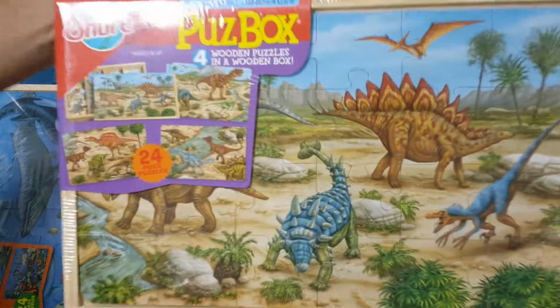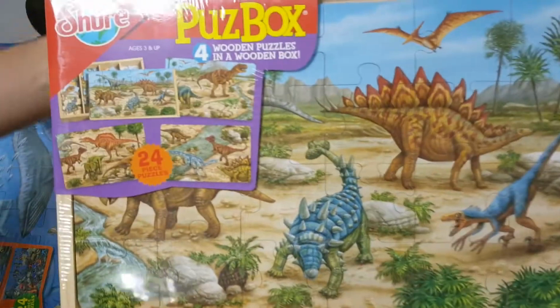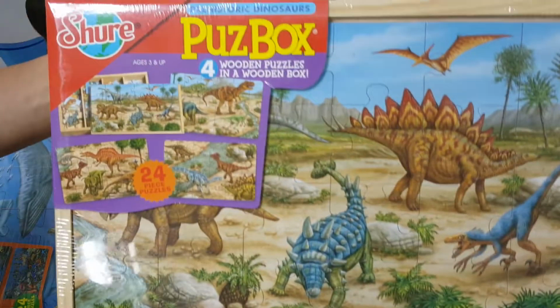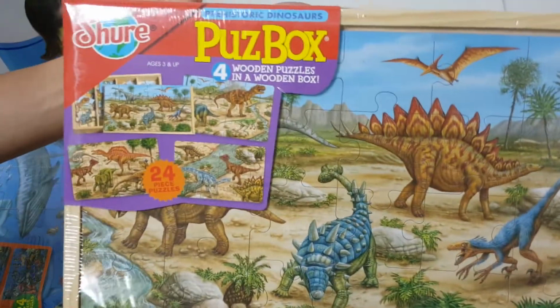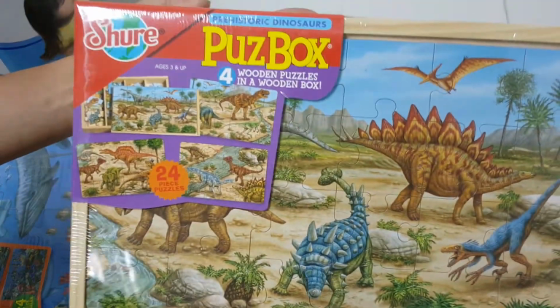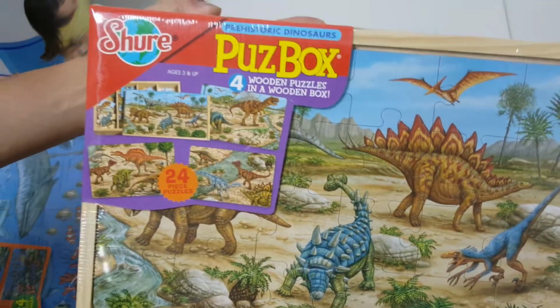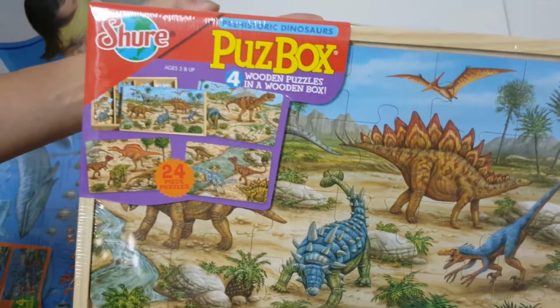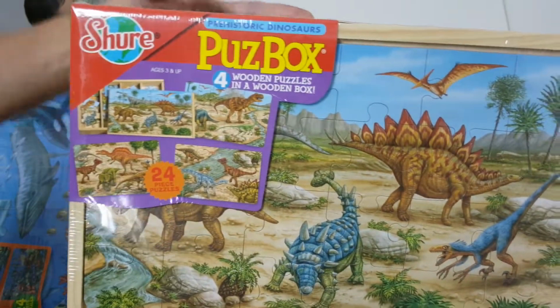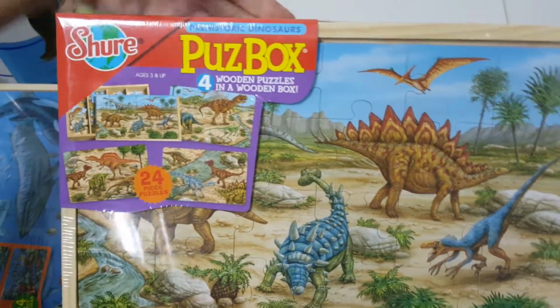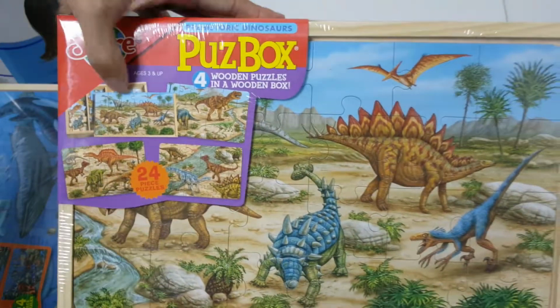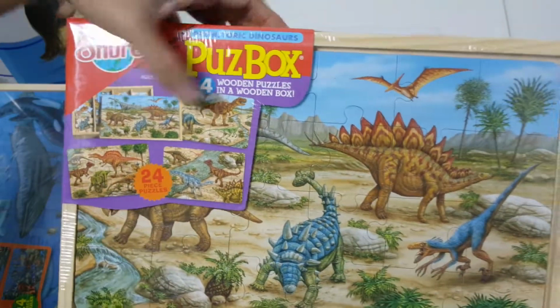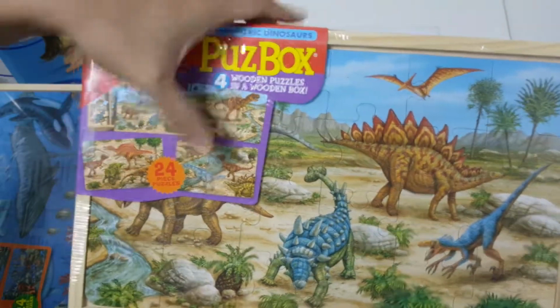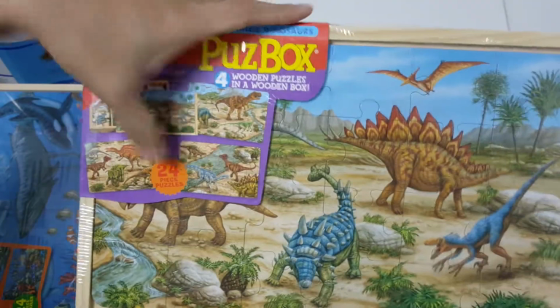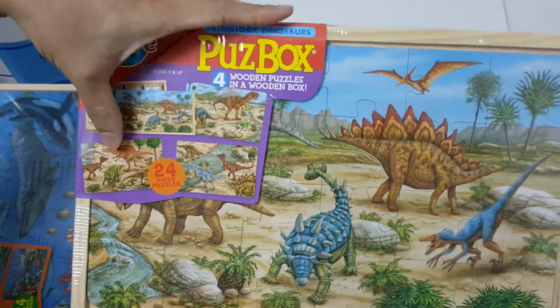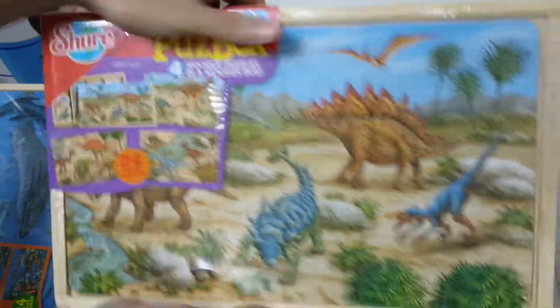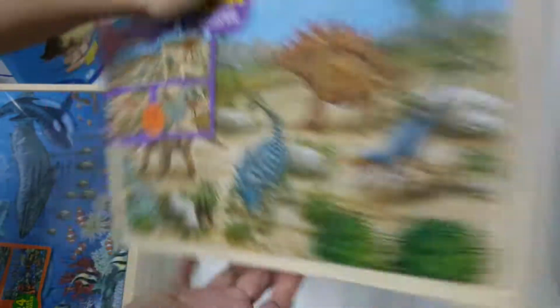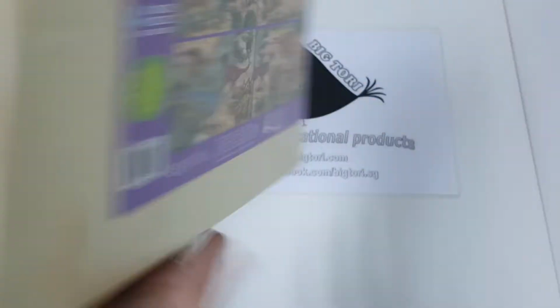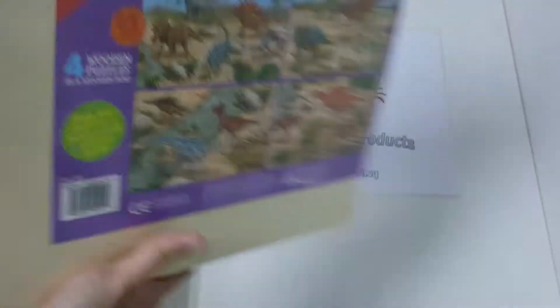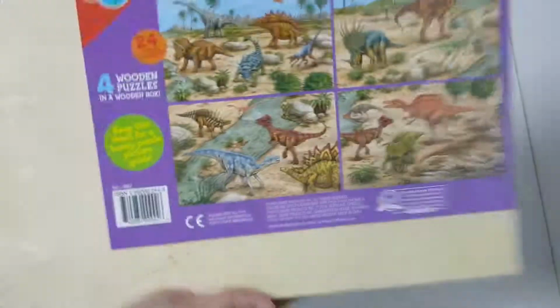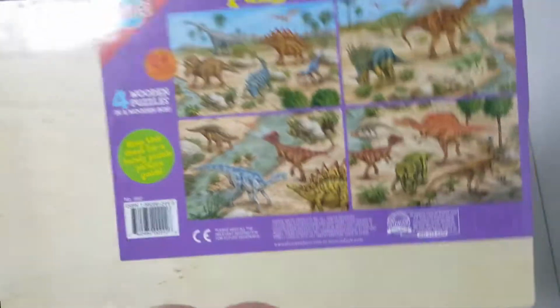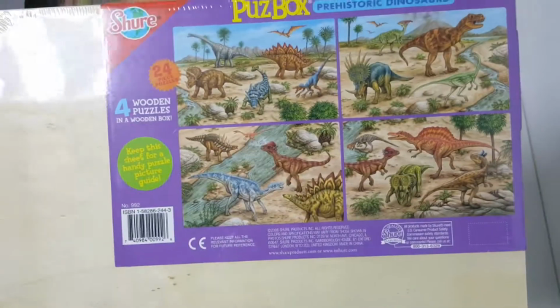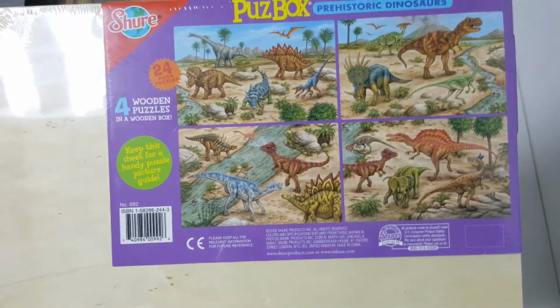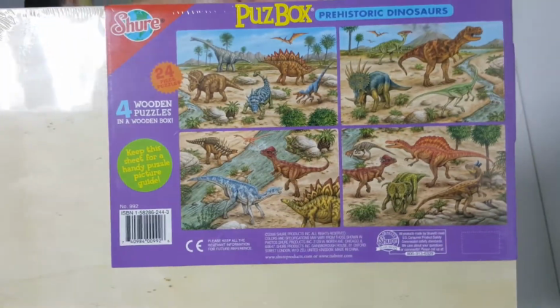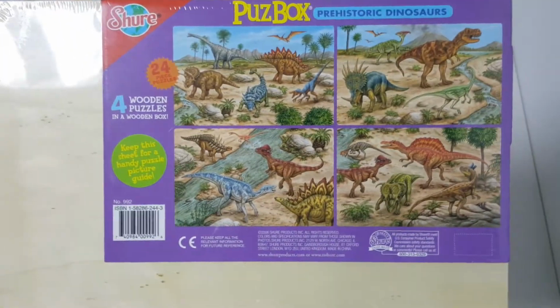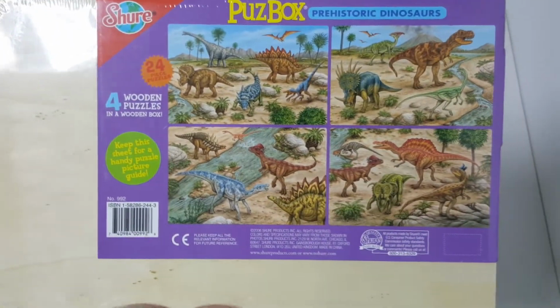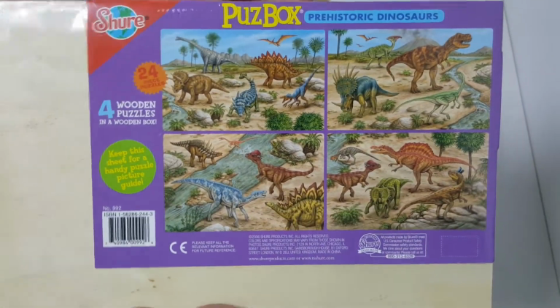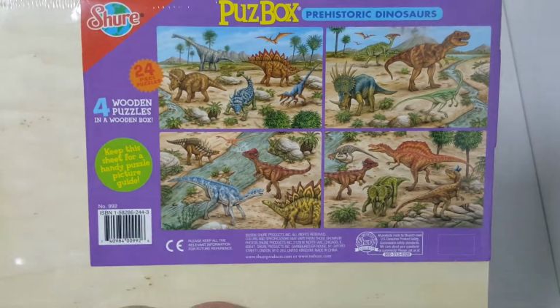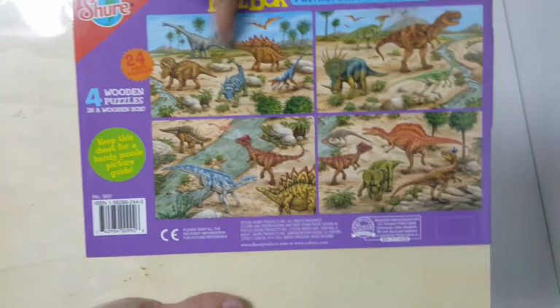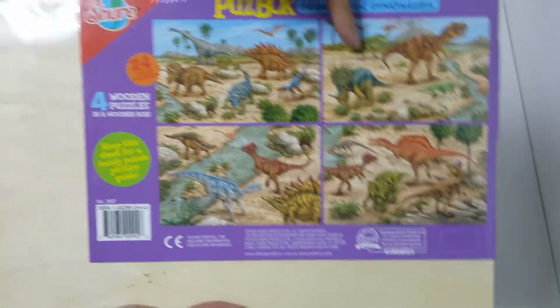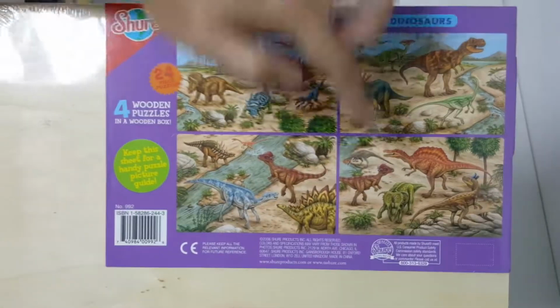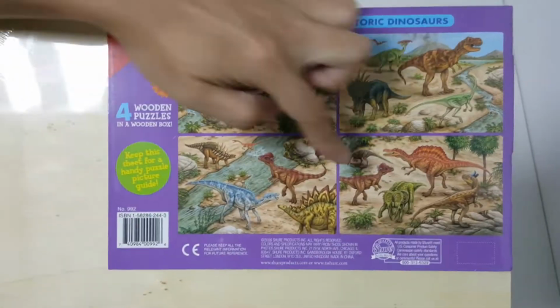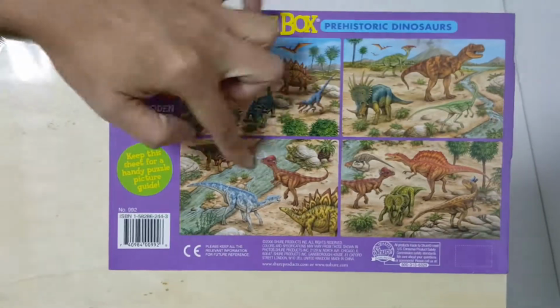Again, four puzzles for the Prehistoric Dinosaurs. This is the back — we have four different puzzles.